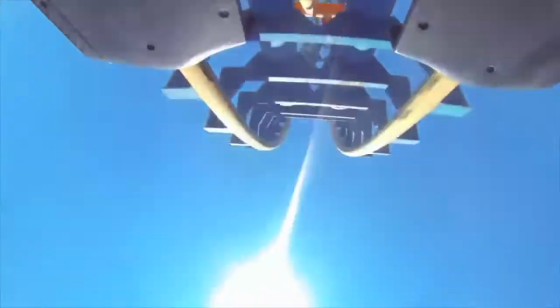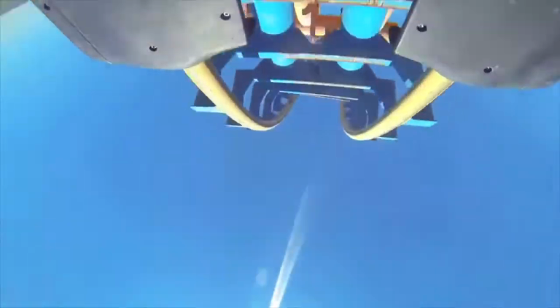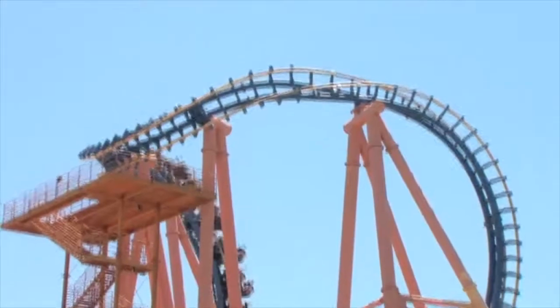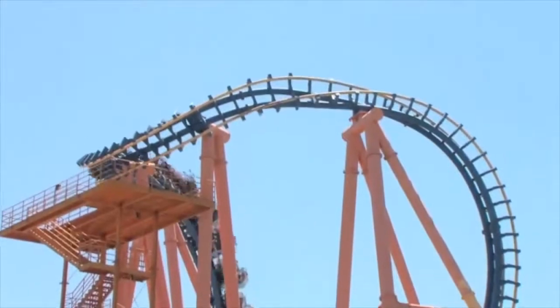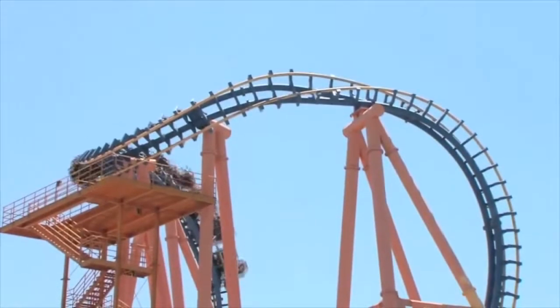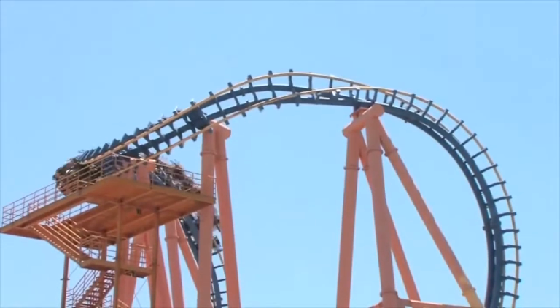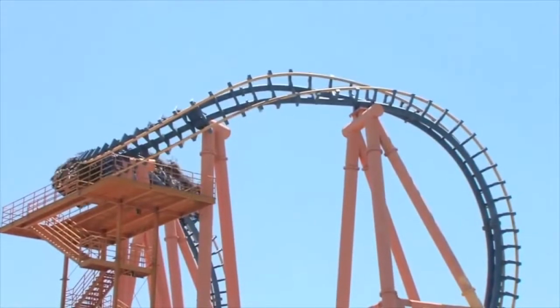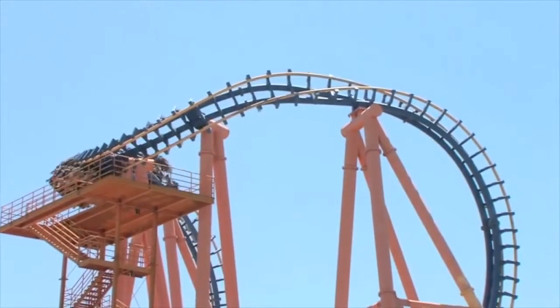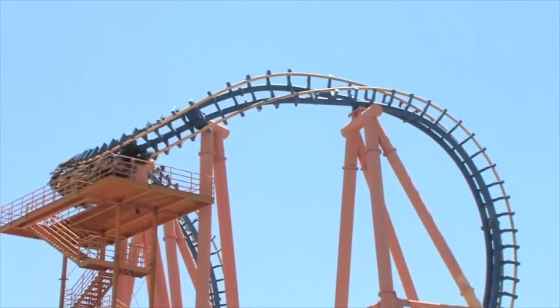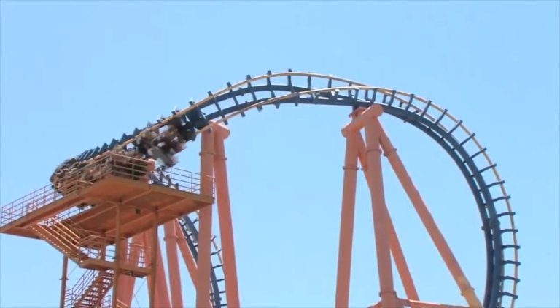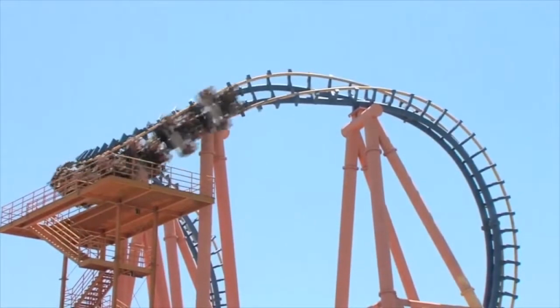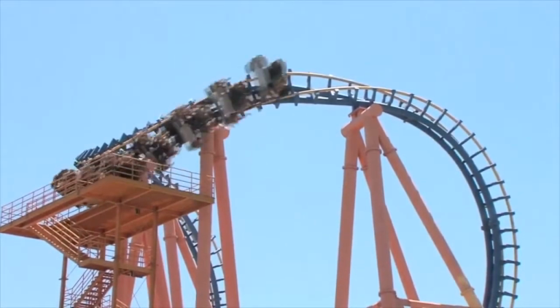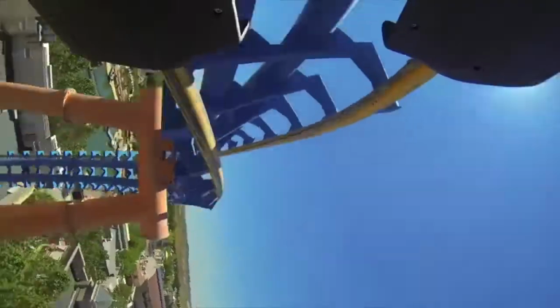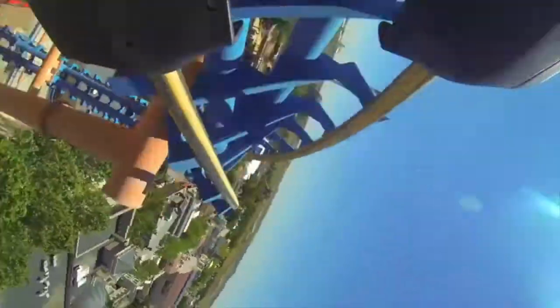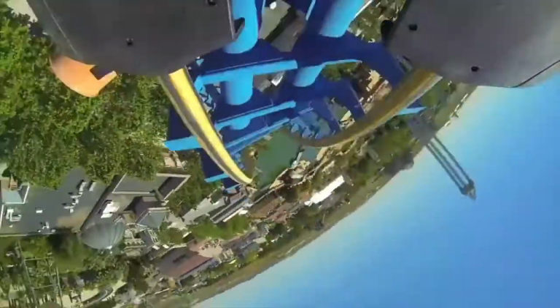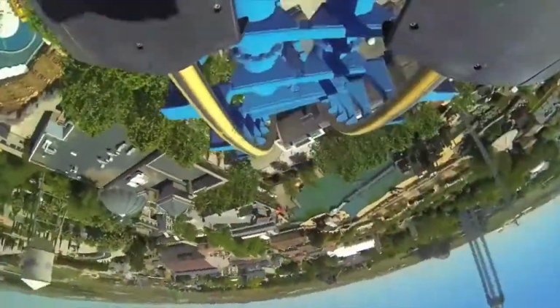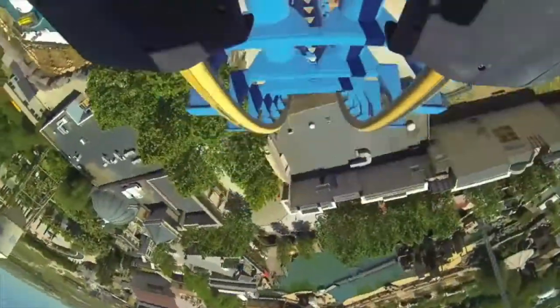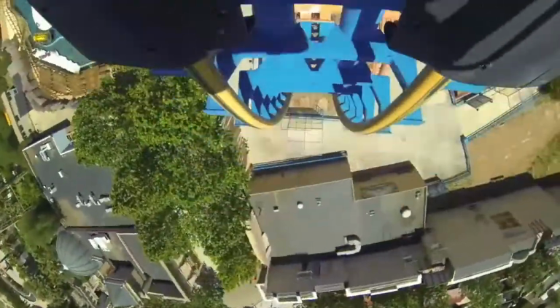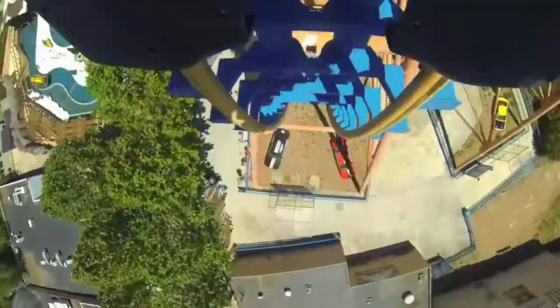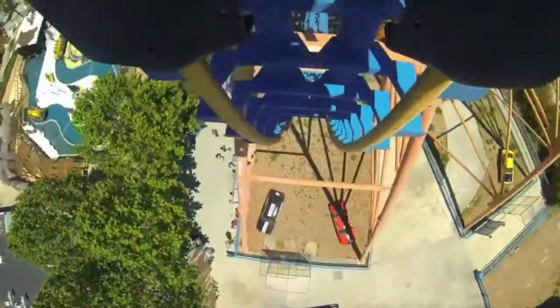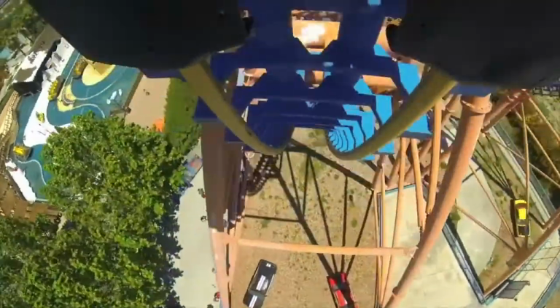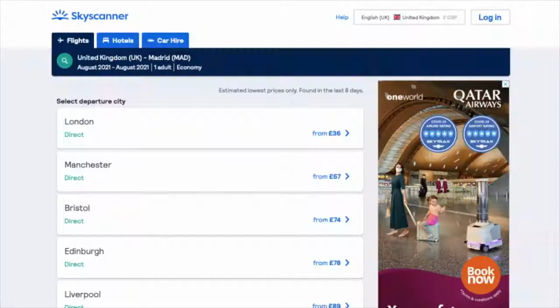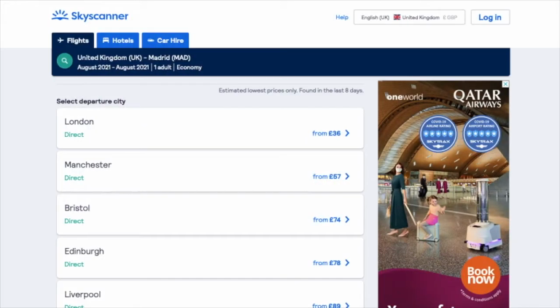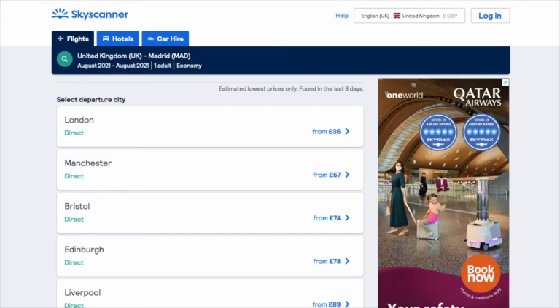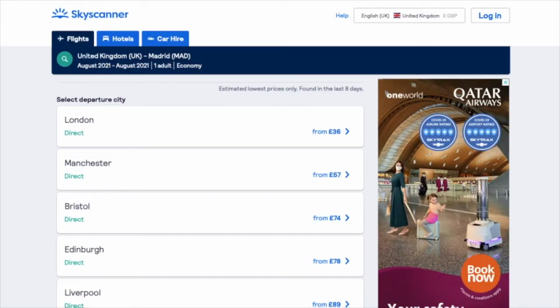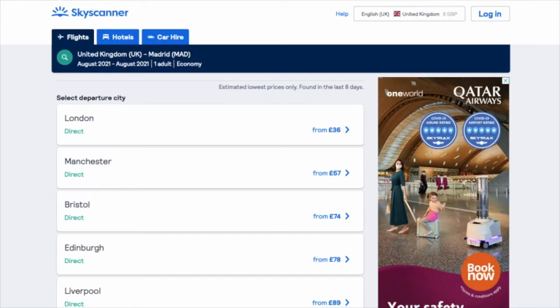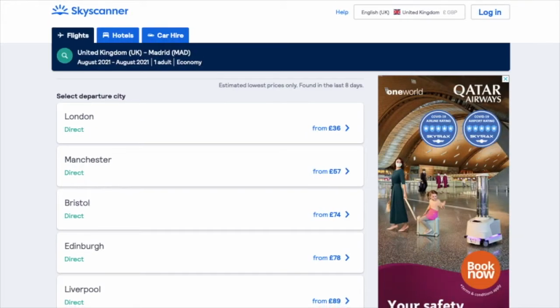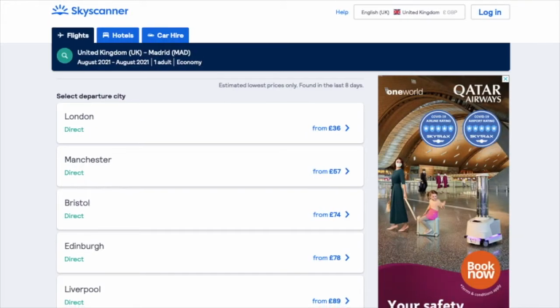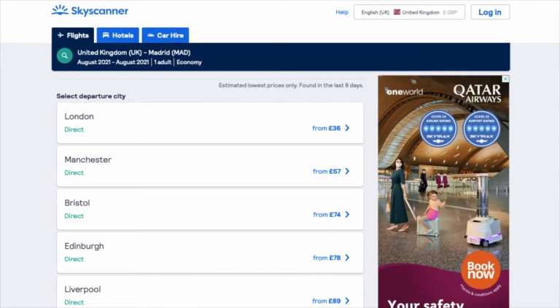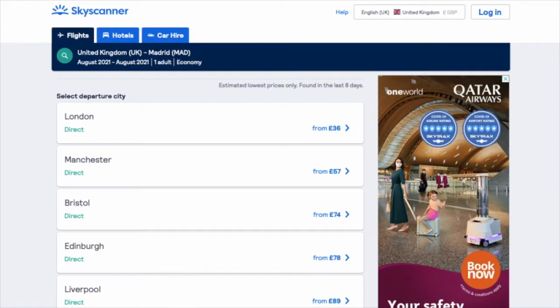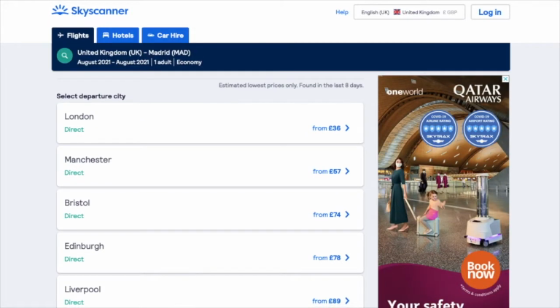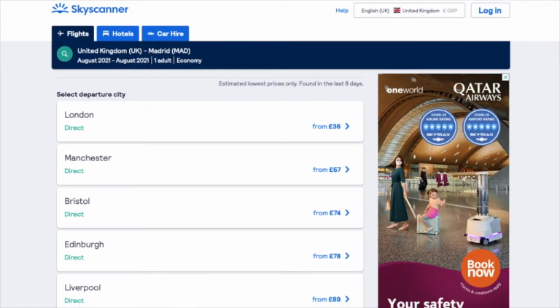Madrid is served by many direct routes from the UK. I recommend checking Skyscanner to find the best route that works for yourself.